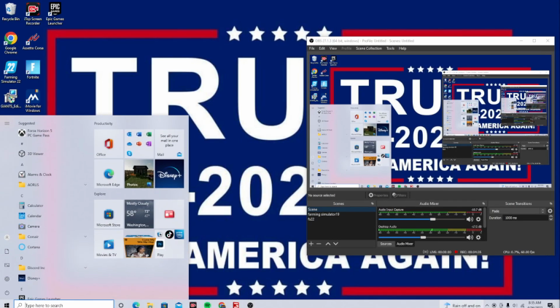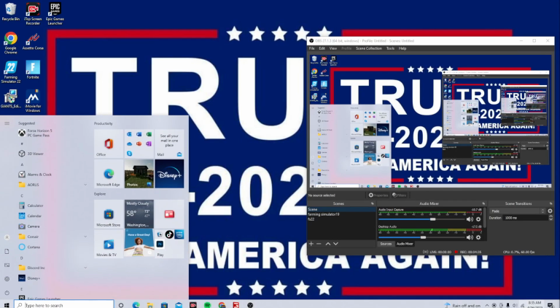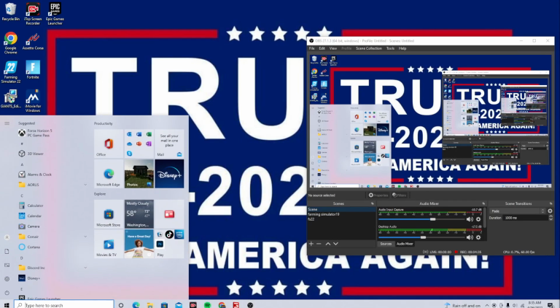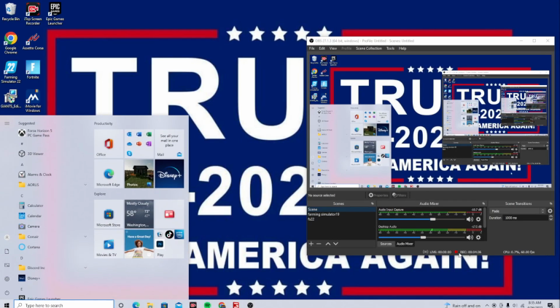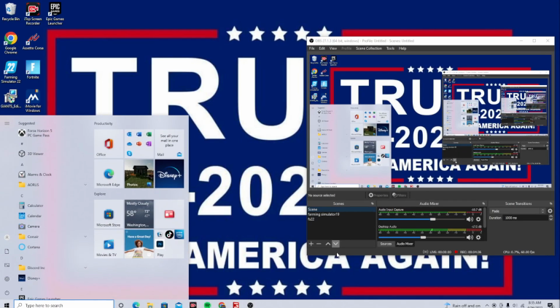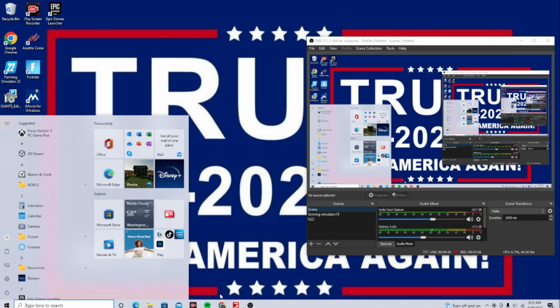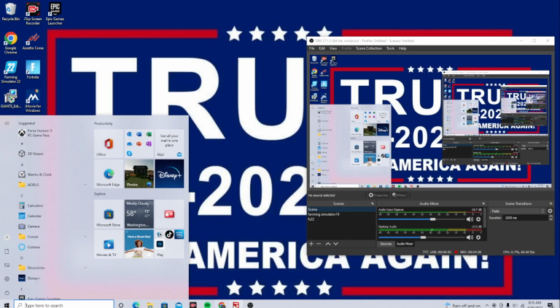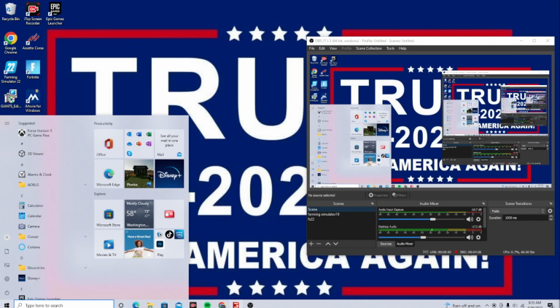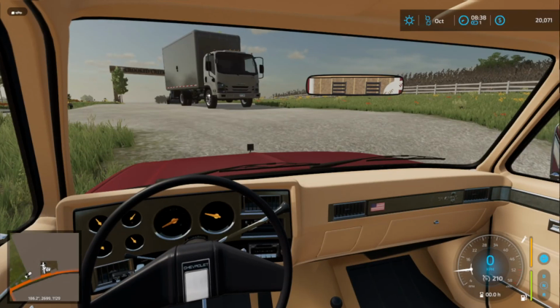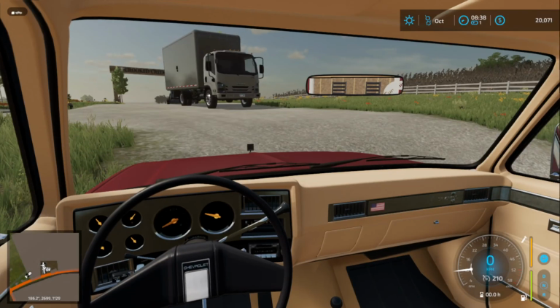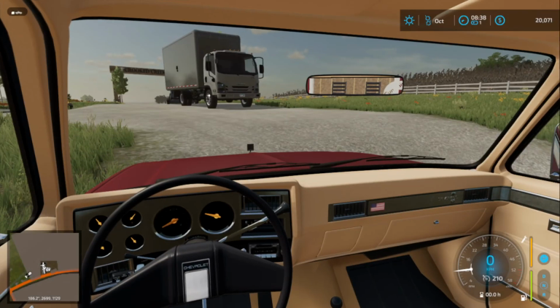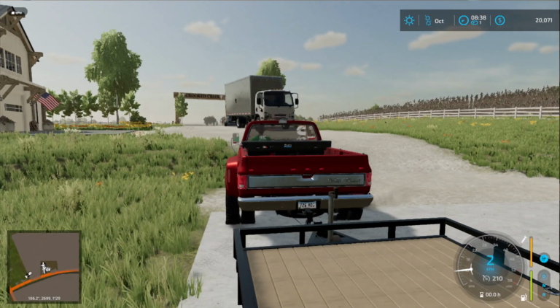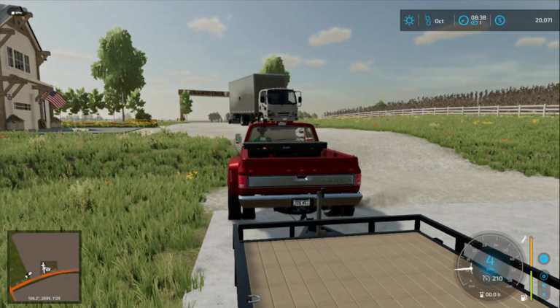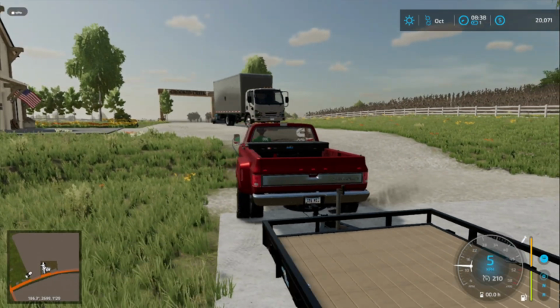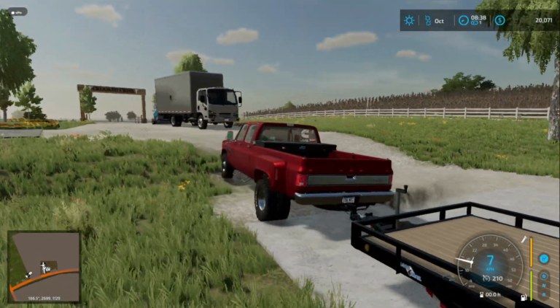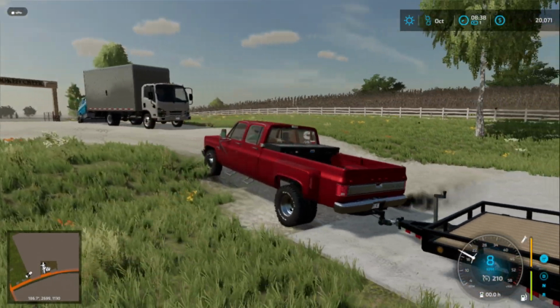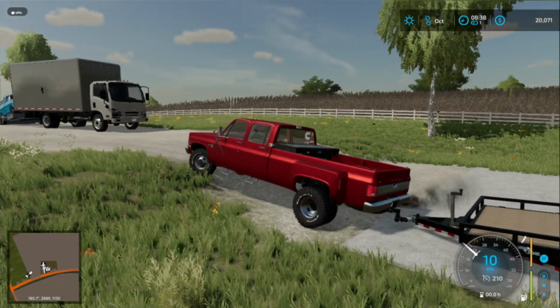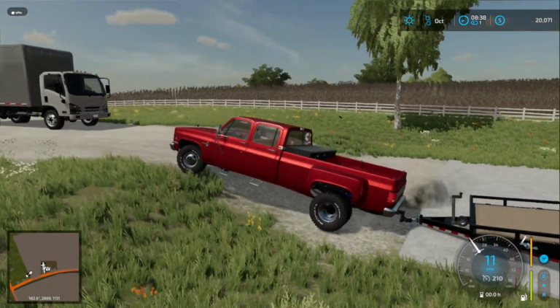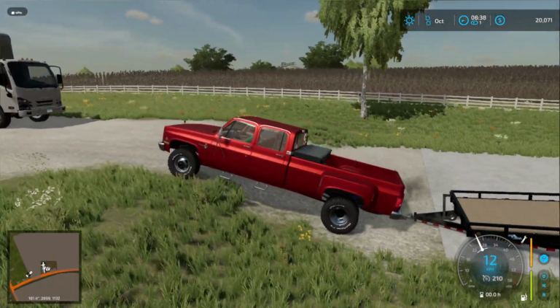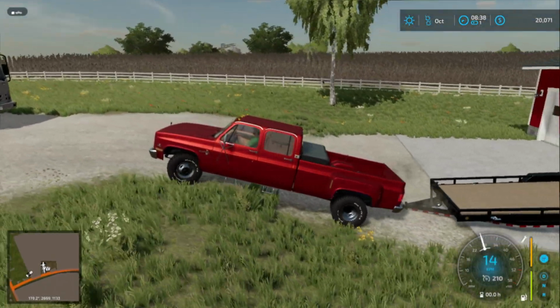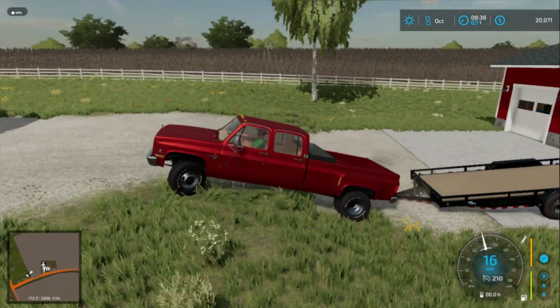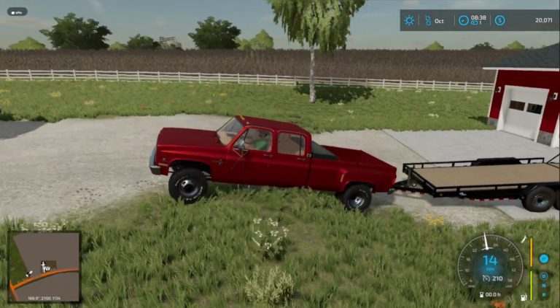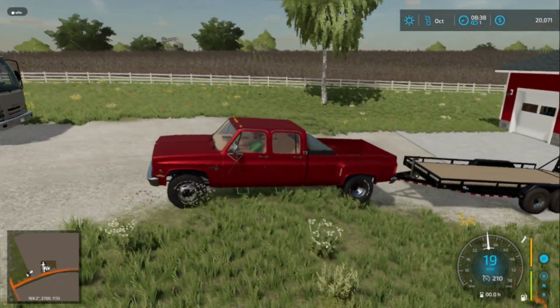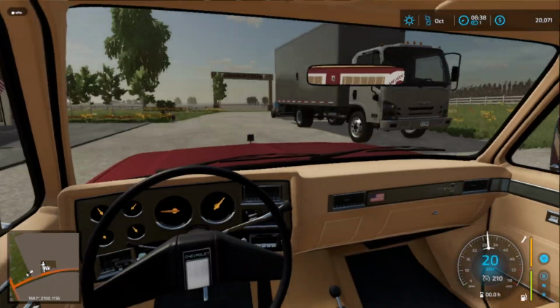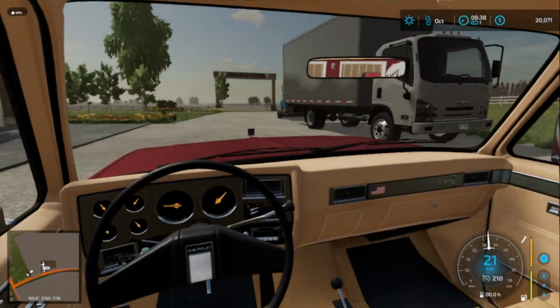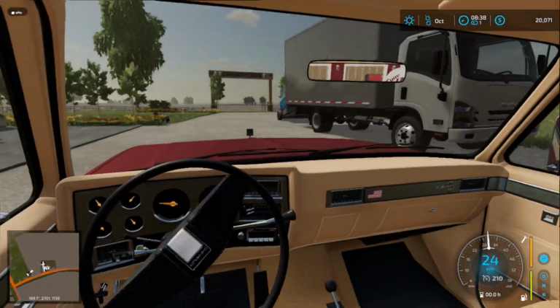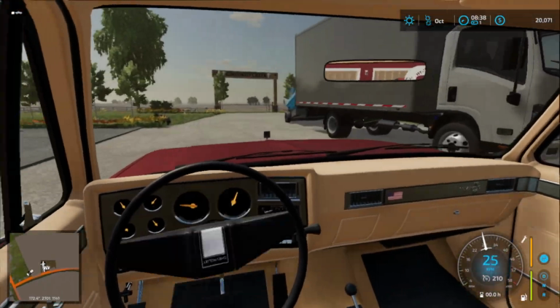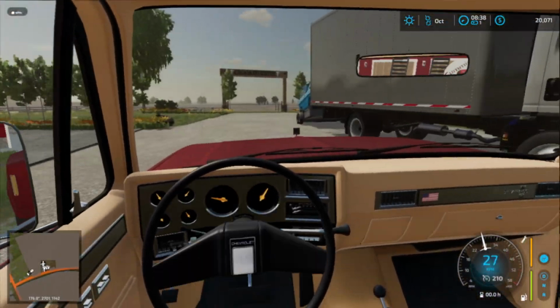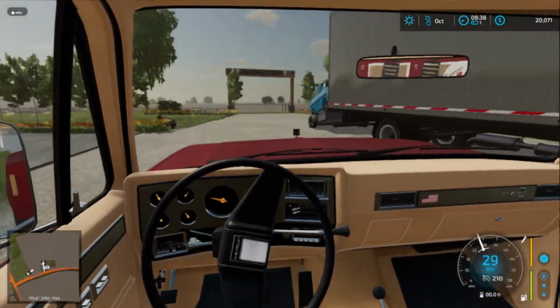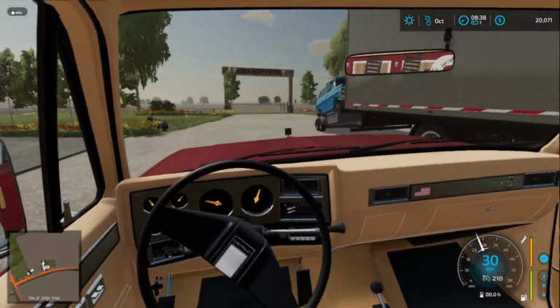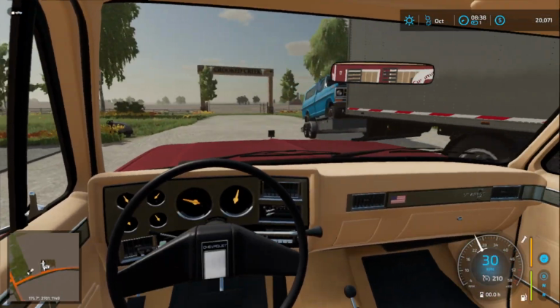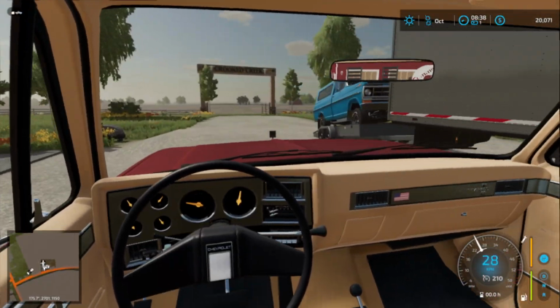All right boys, sorry about that. We're gonna get this pulled up here and we're gonna put some stuff on the trailer.